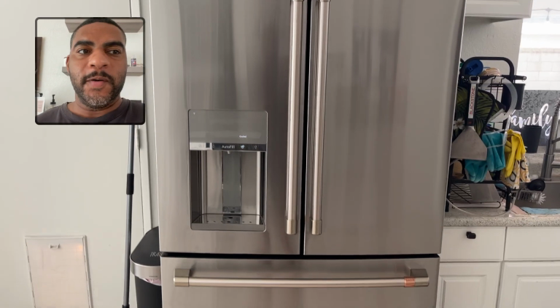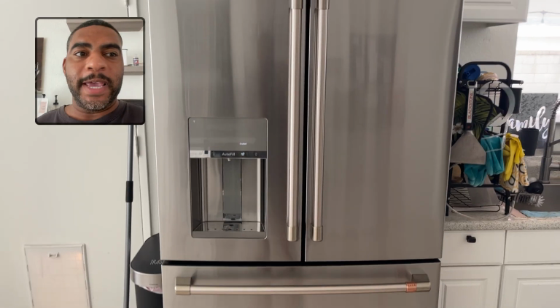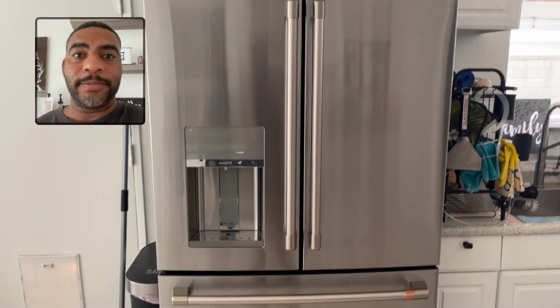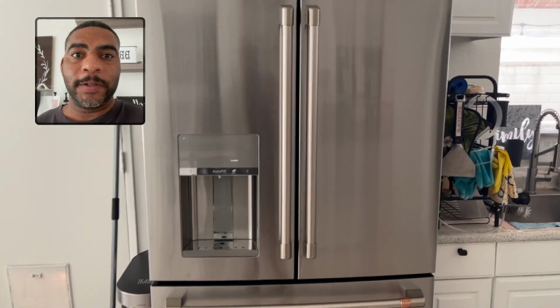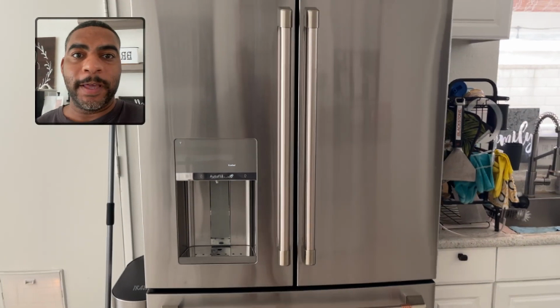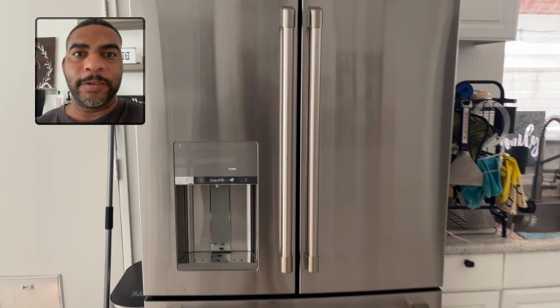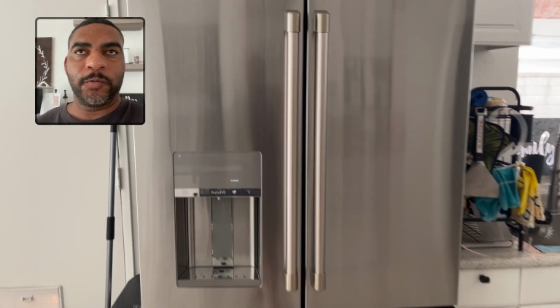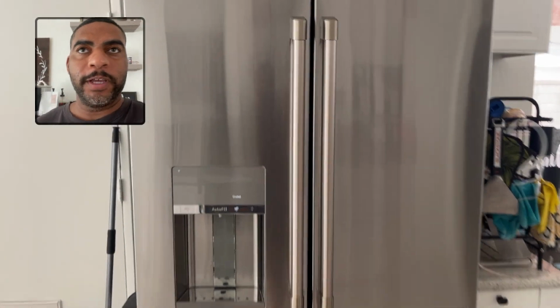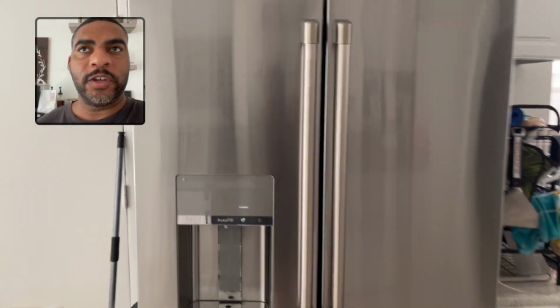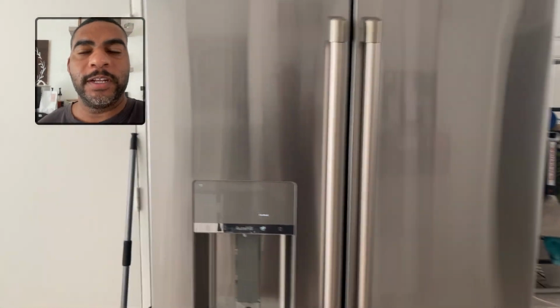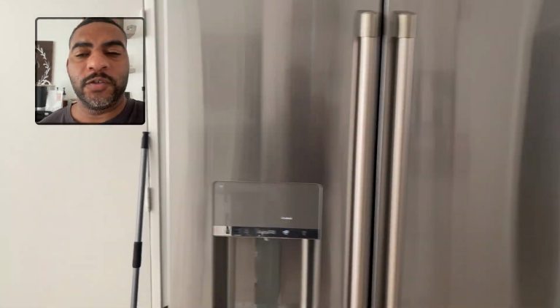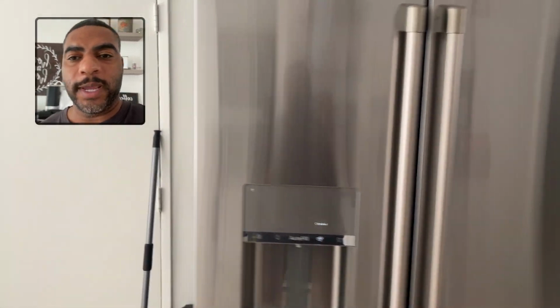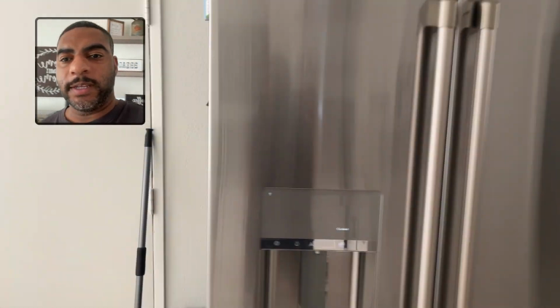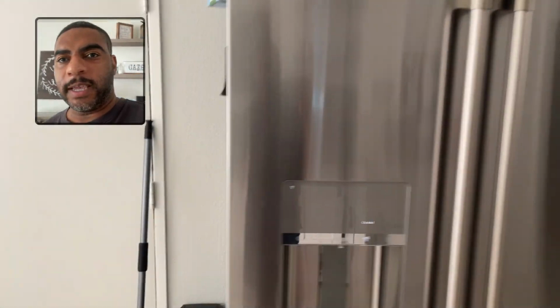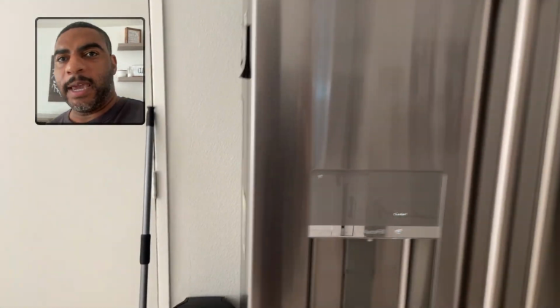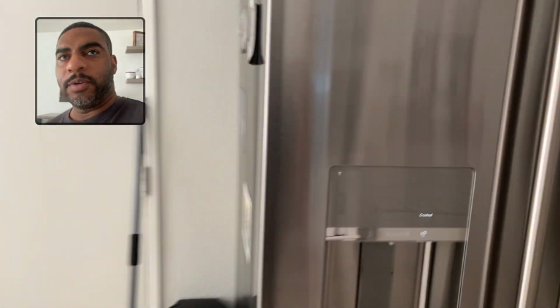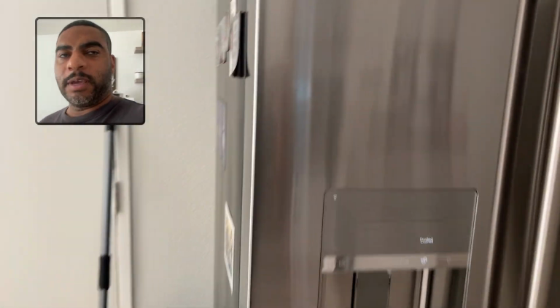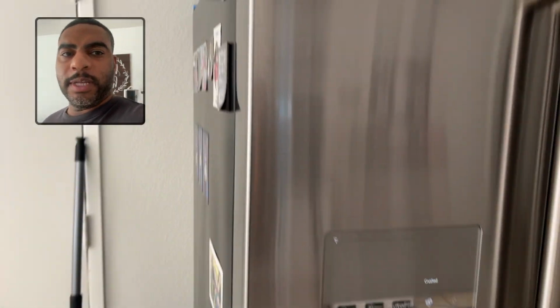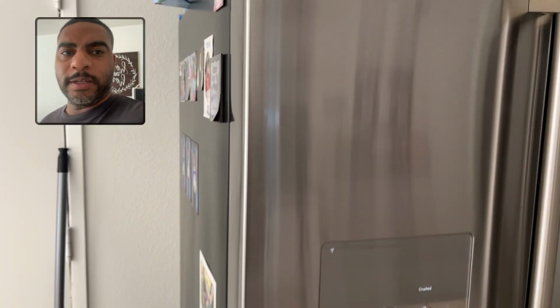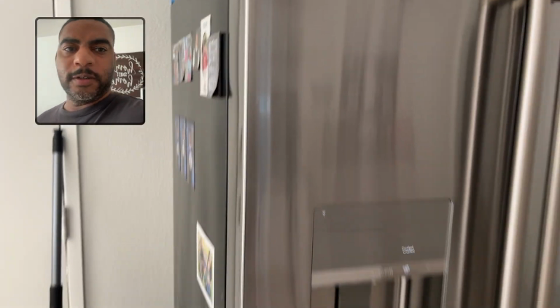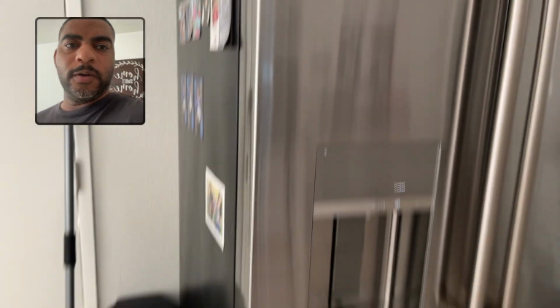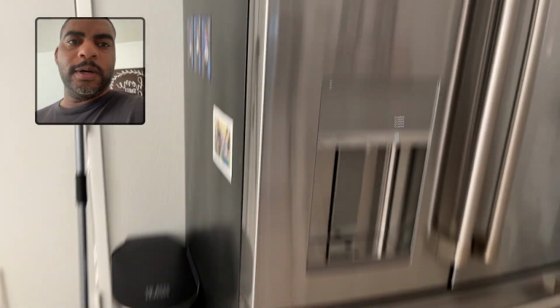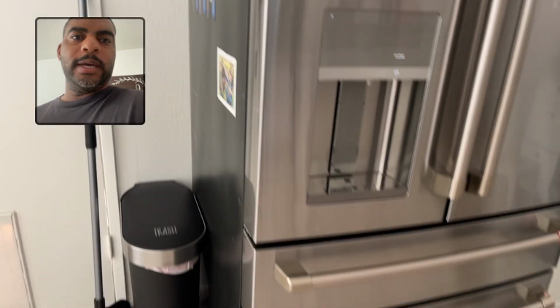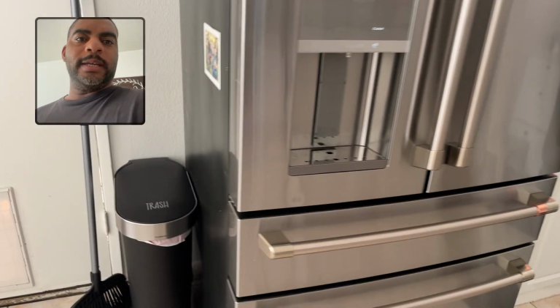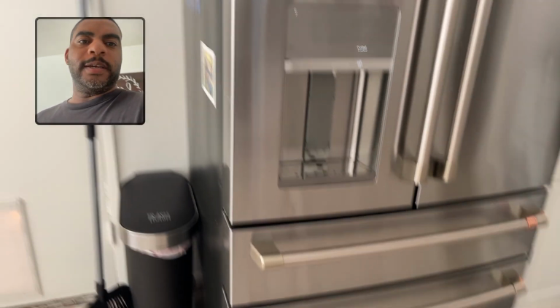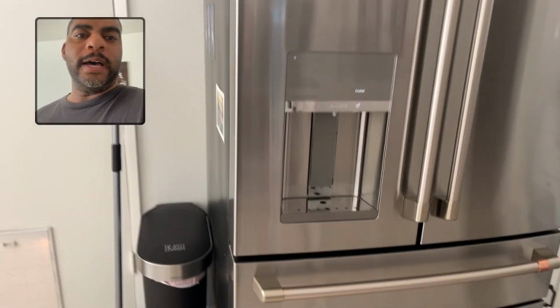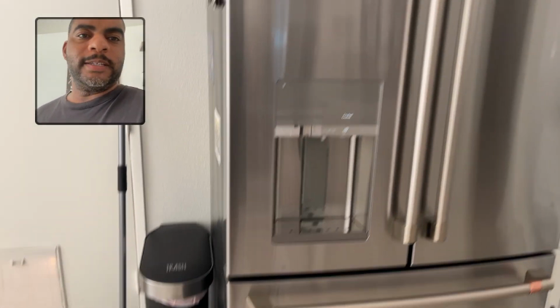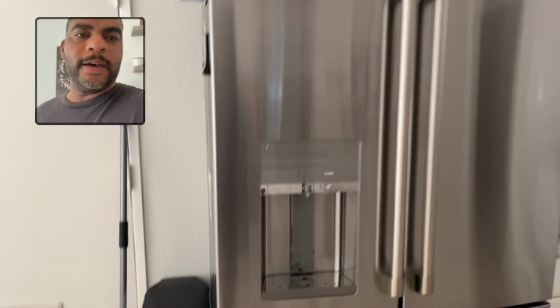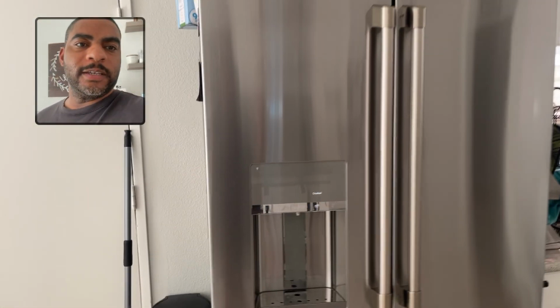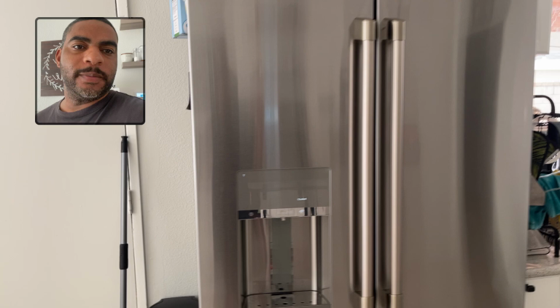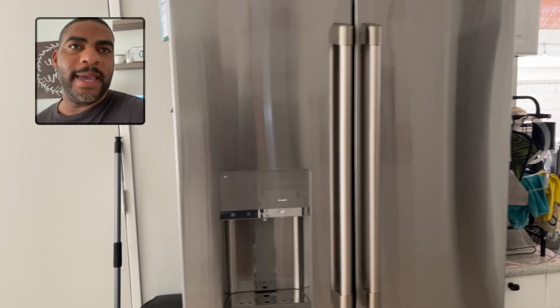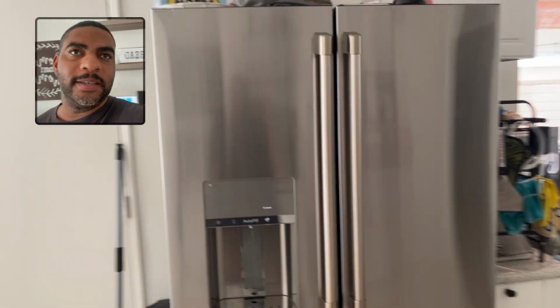We absolutely love this fridge. It is great — does everything we need it to do. It's got a ton of space.